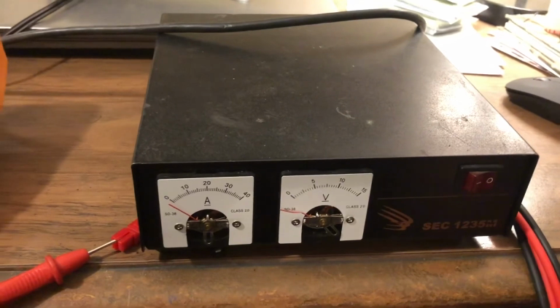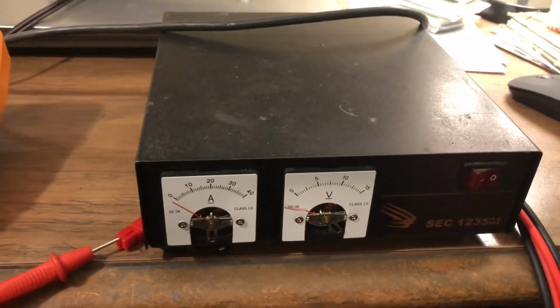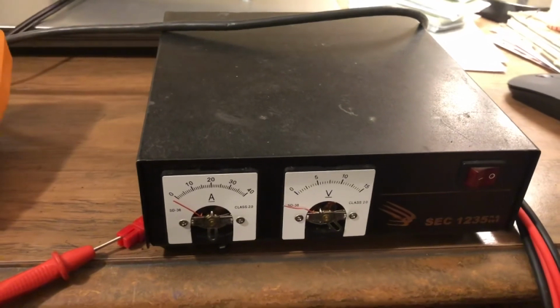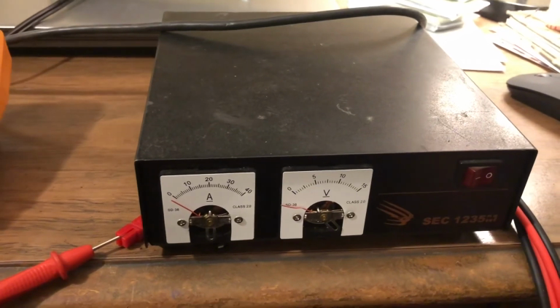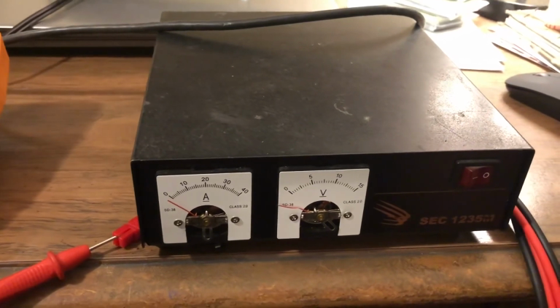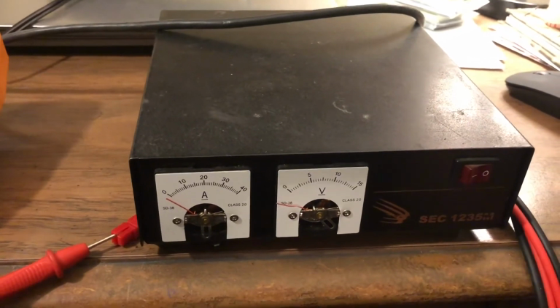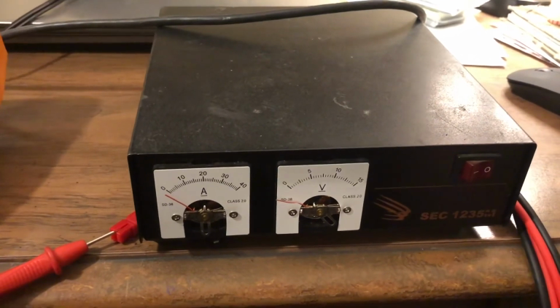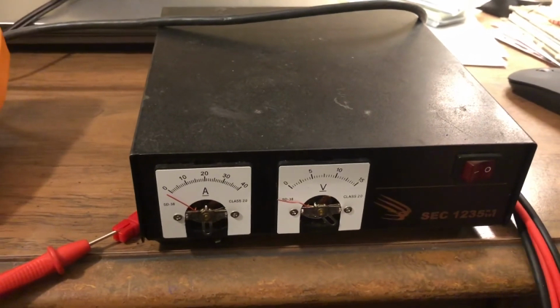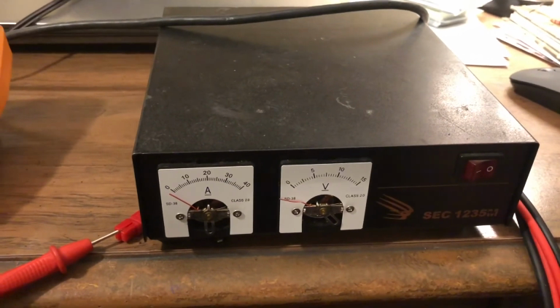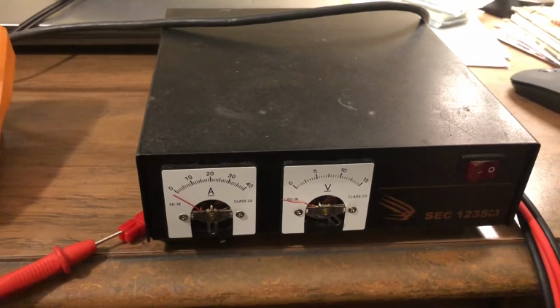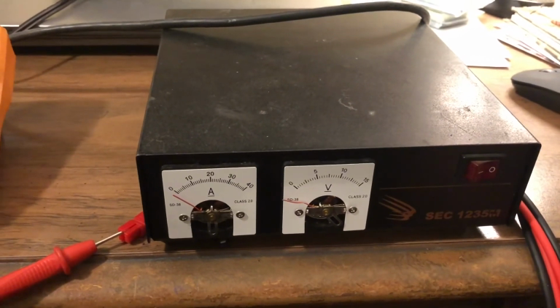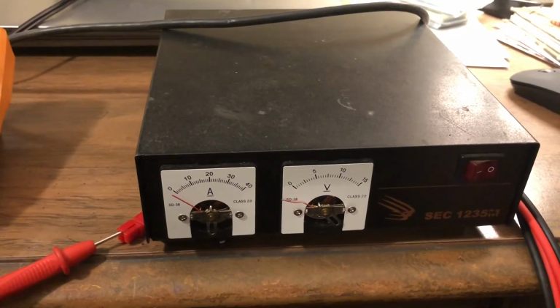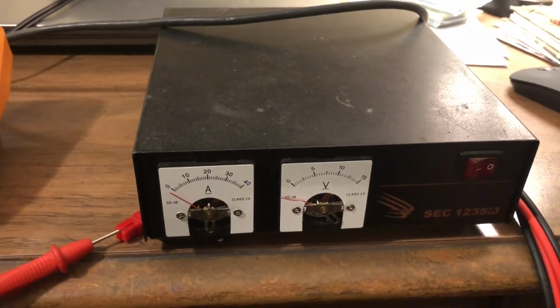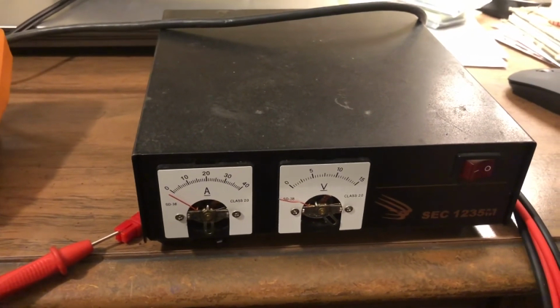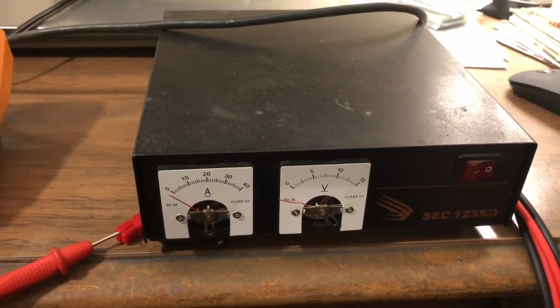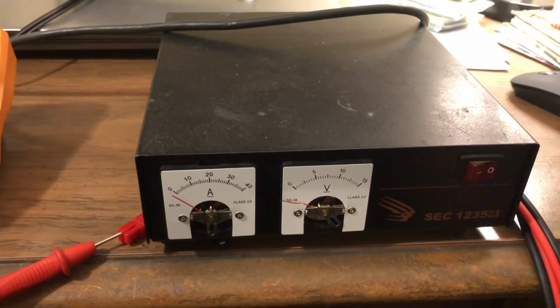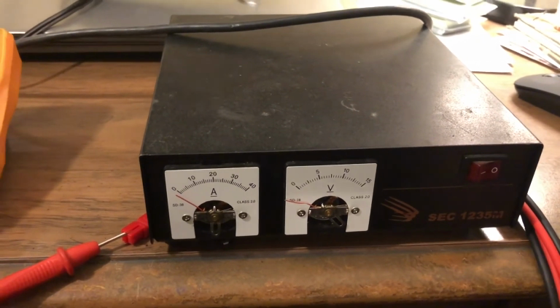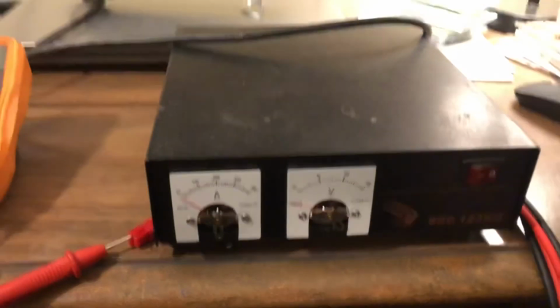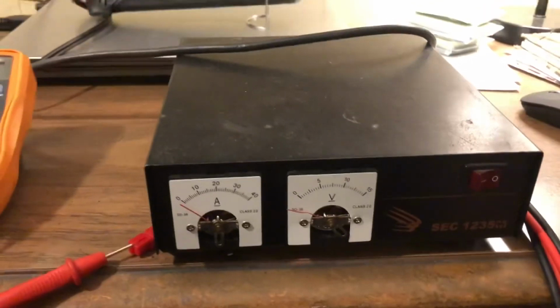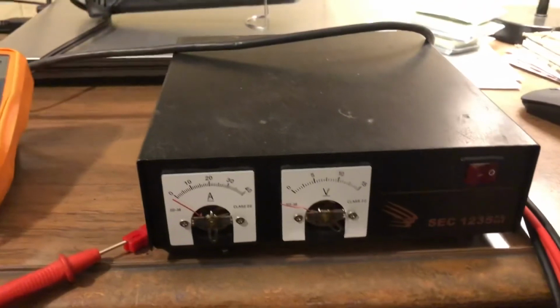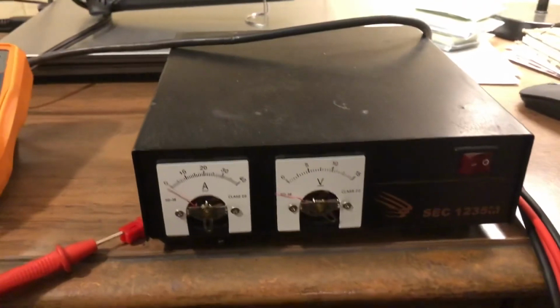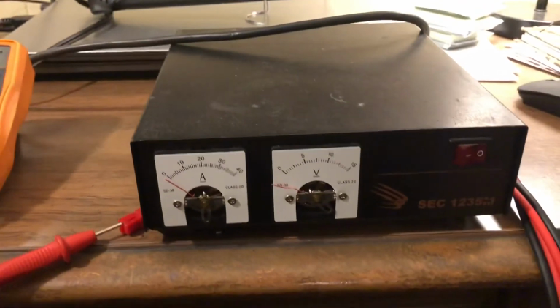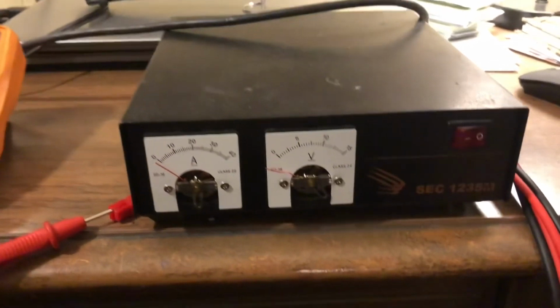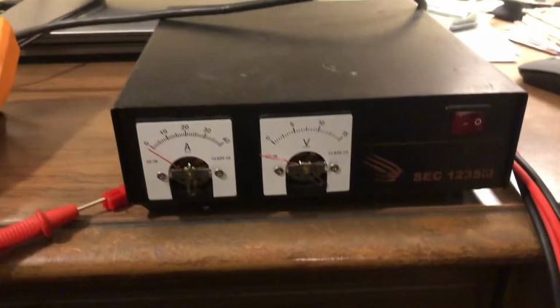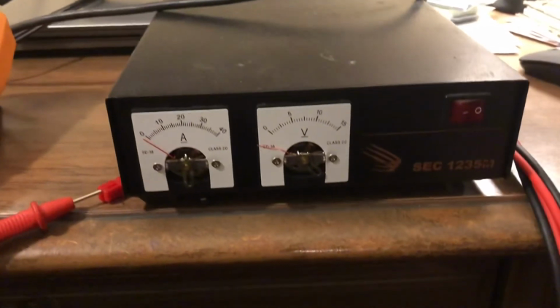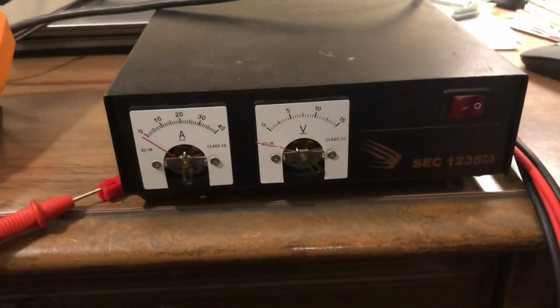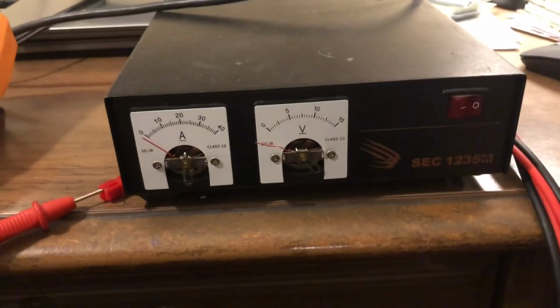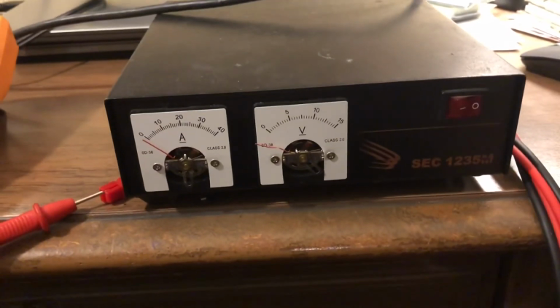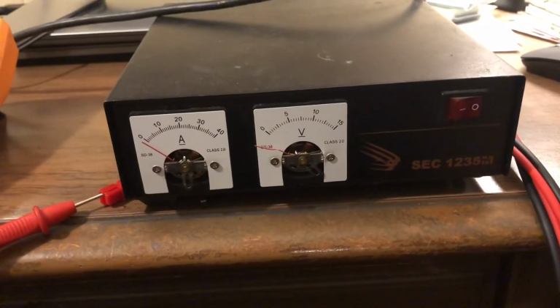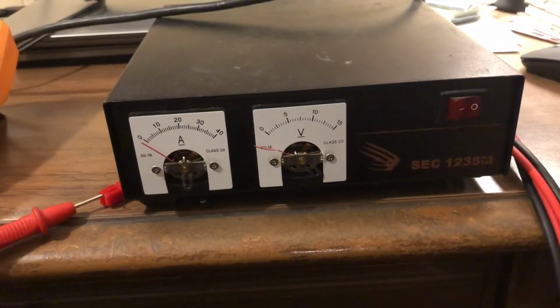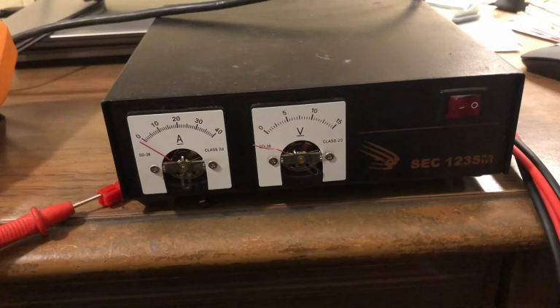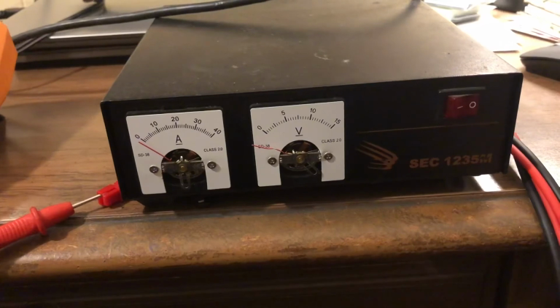There it is — fixed on the cheap and easy. All it took was some wire and a little bit of ingenuity, and we are good to go. All right, kids, thanks for watching — have a great day.